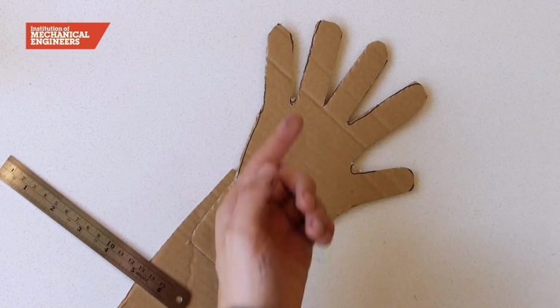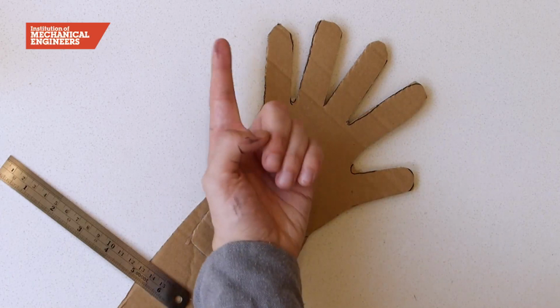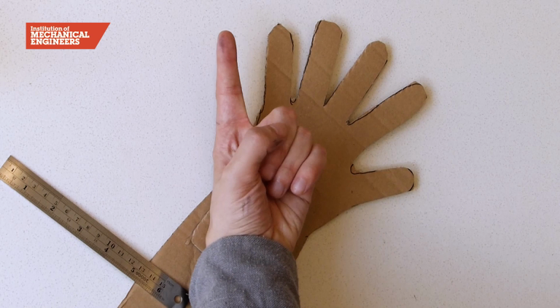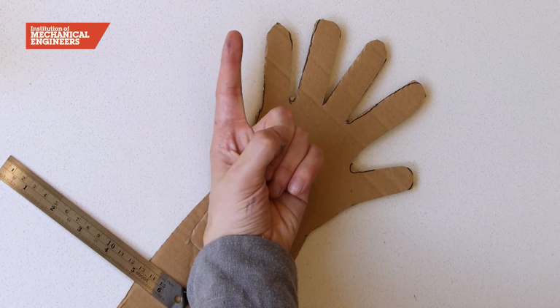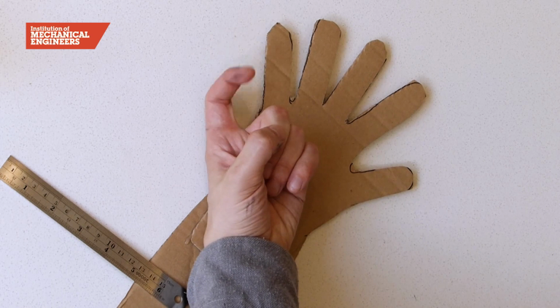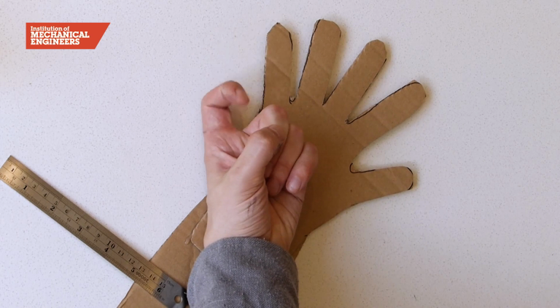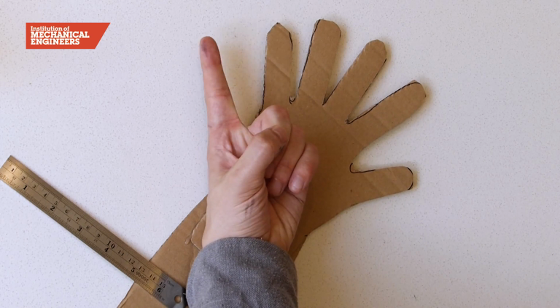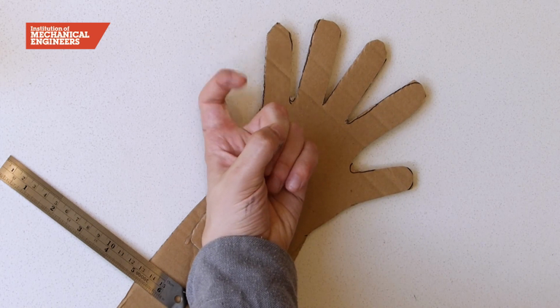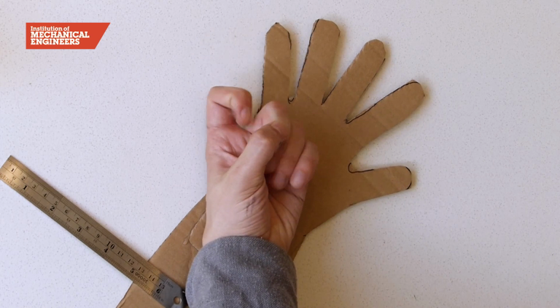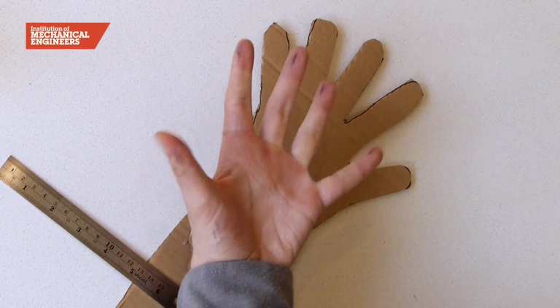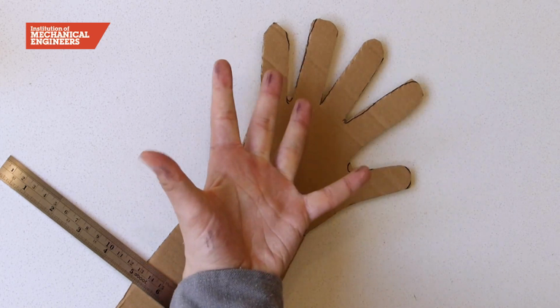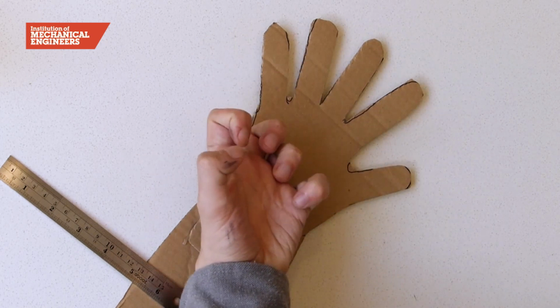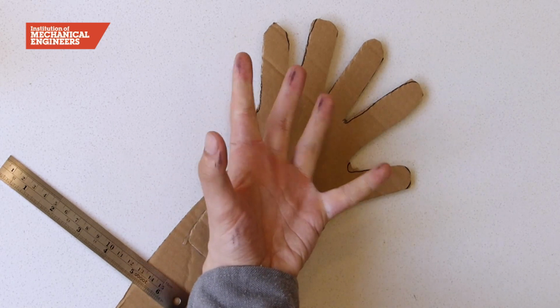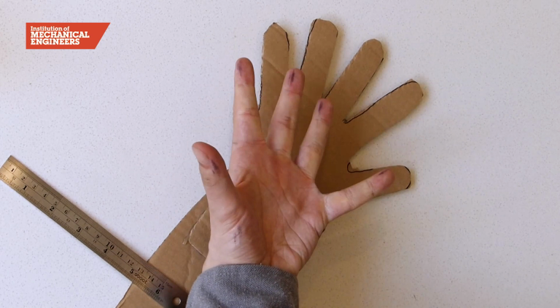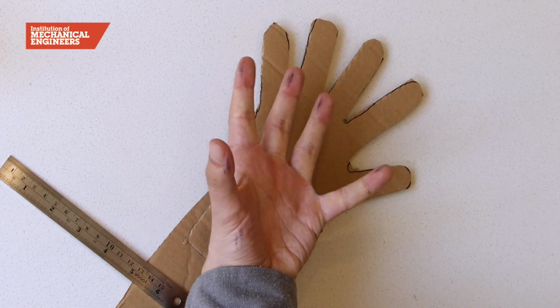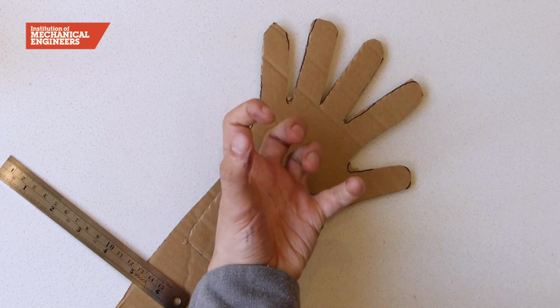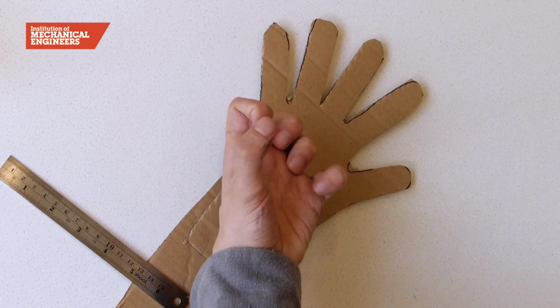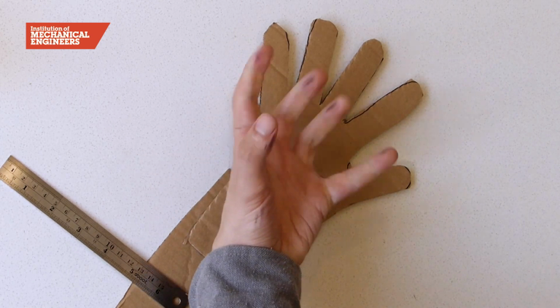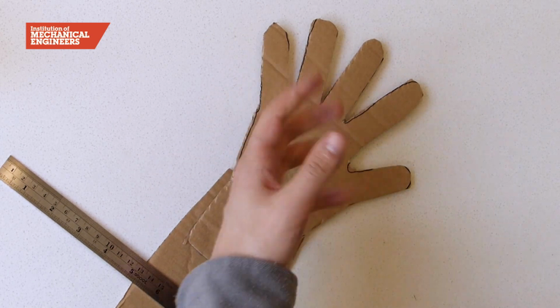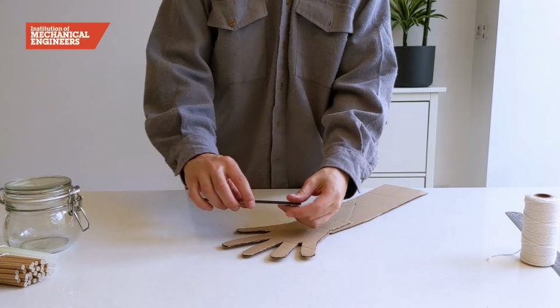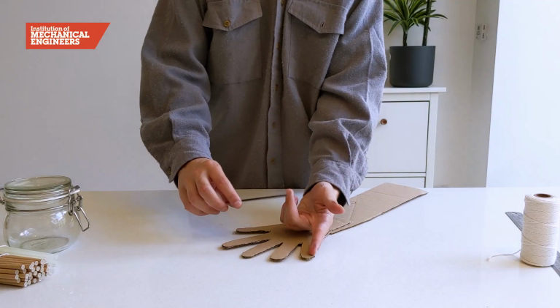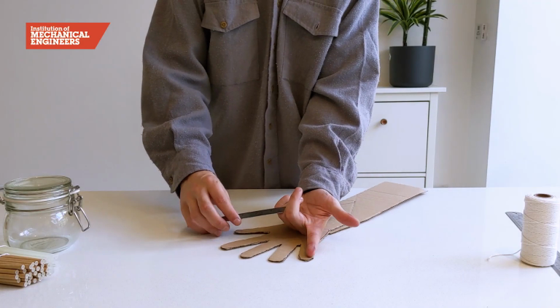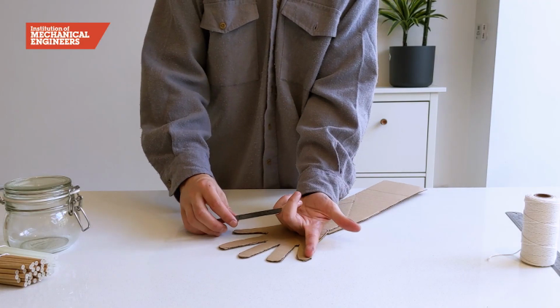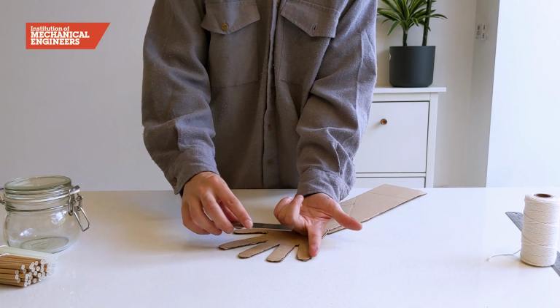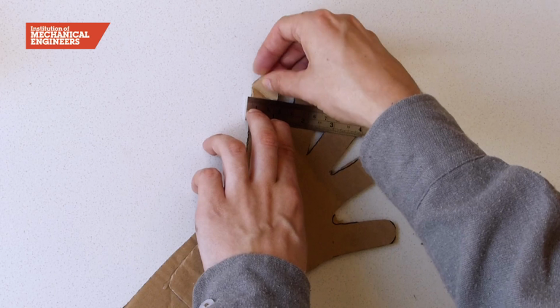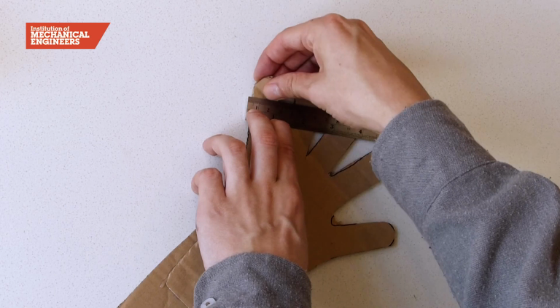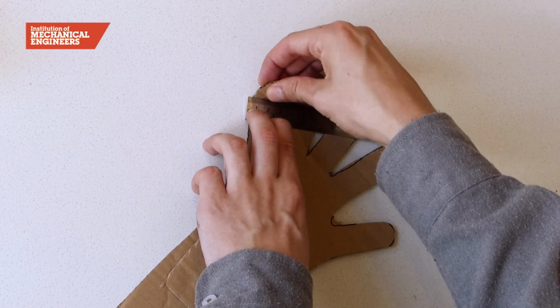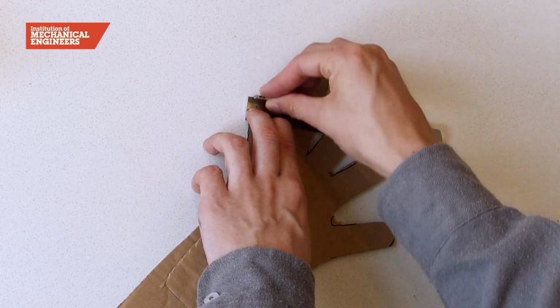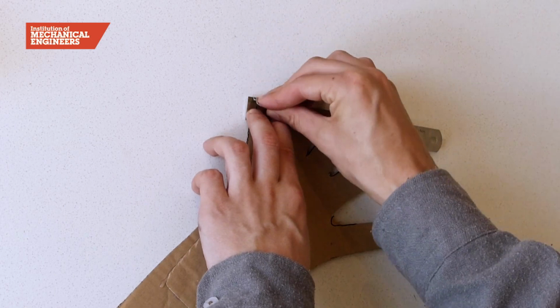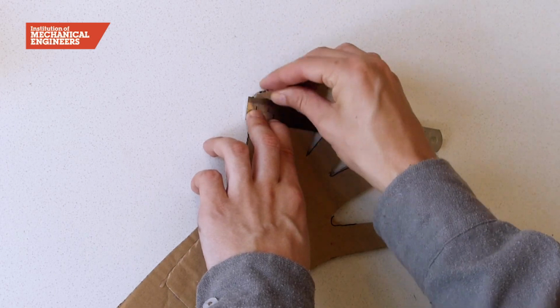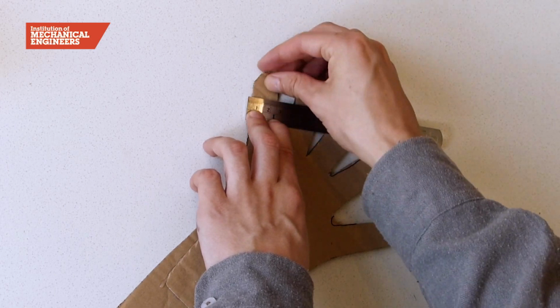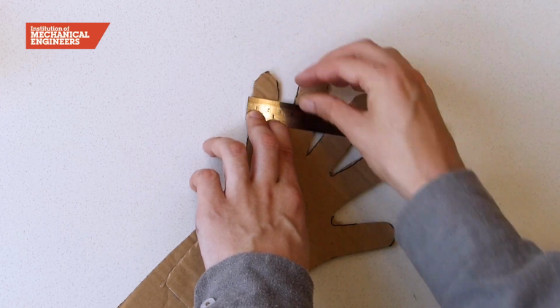Now we're going to decide where the joints will be. Use your own hand as a reference and draw the lines in the same places as your own joints.